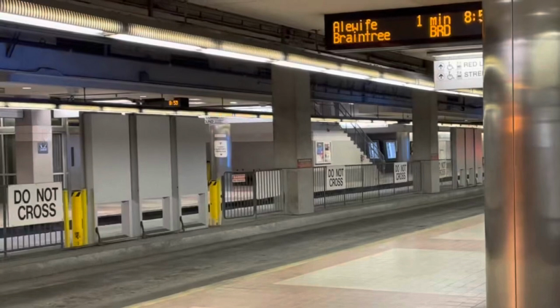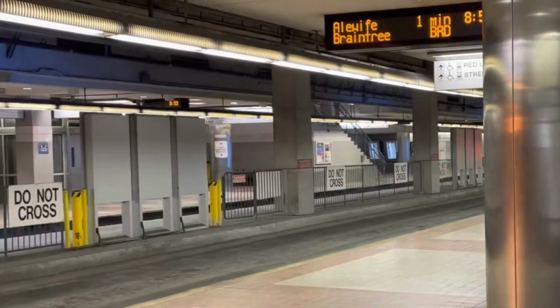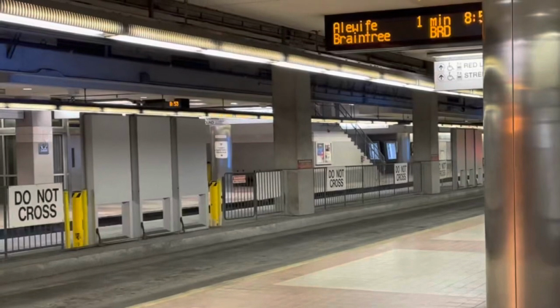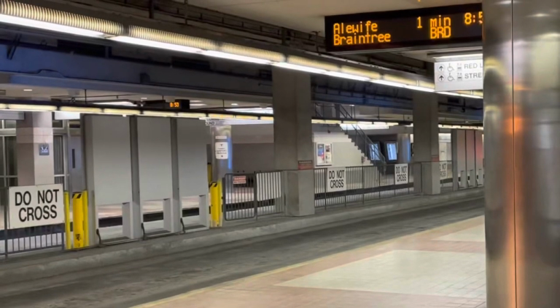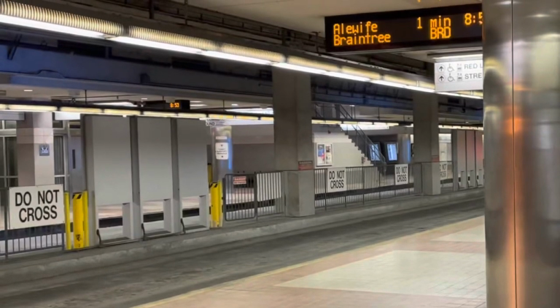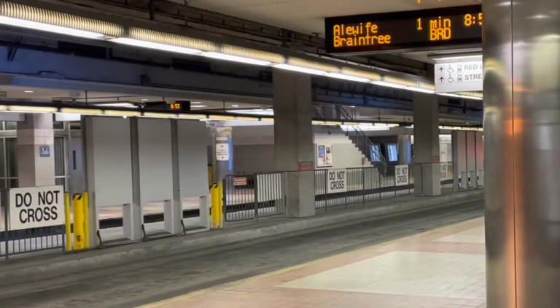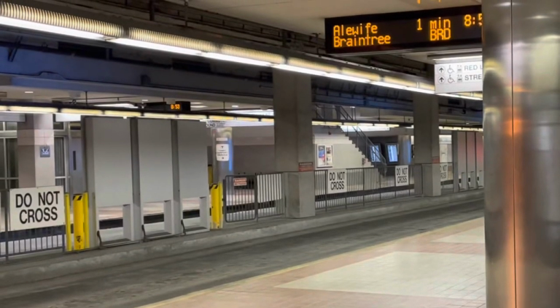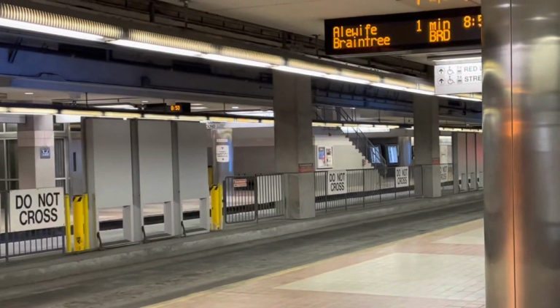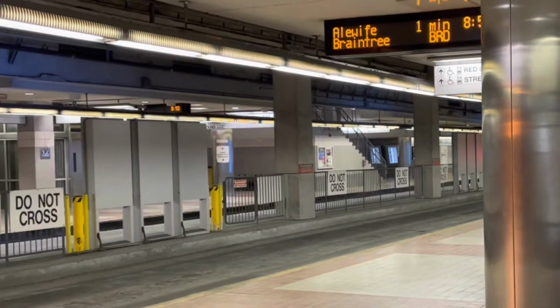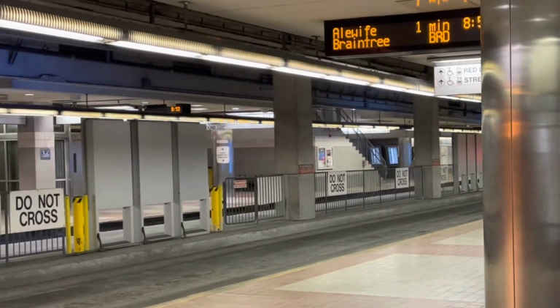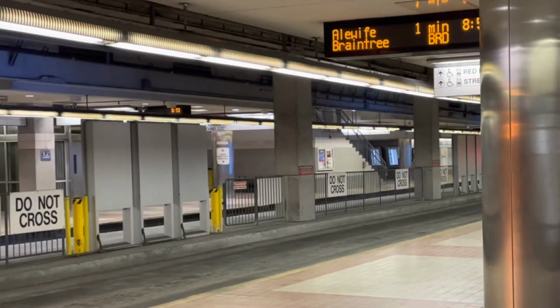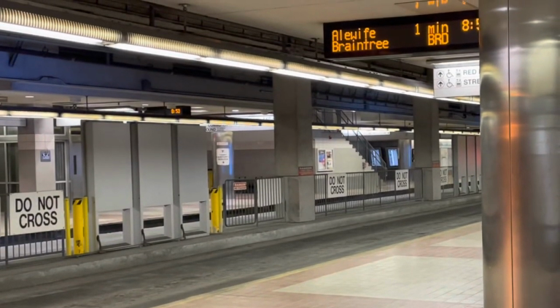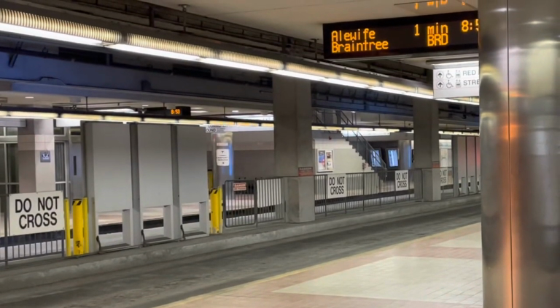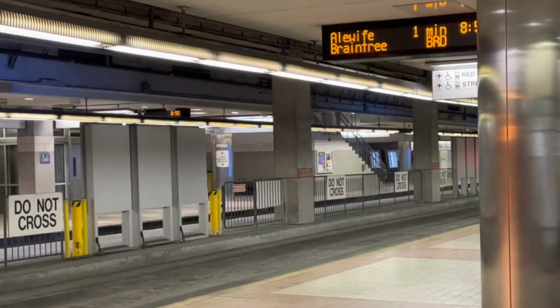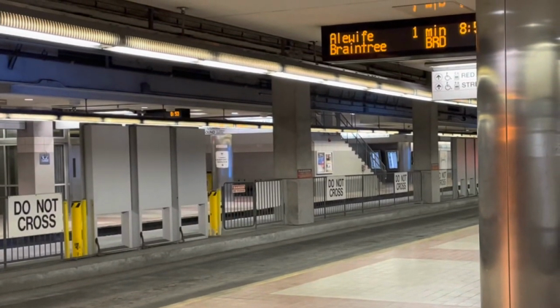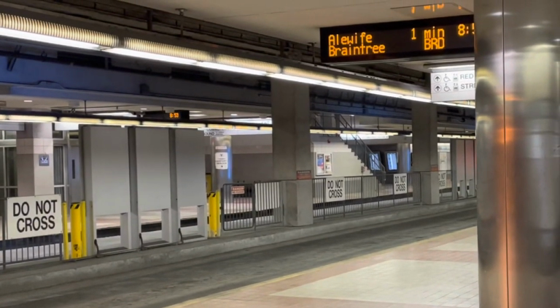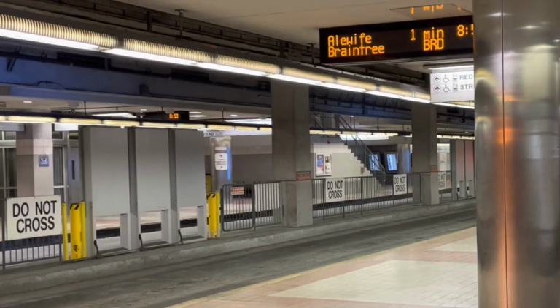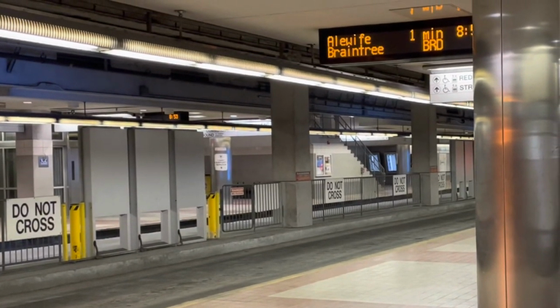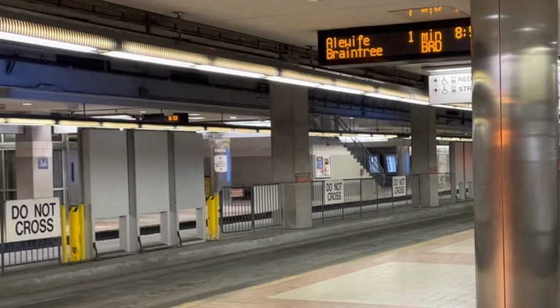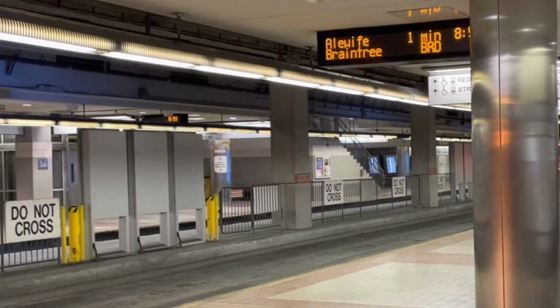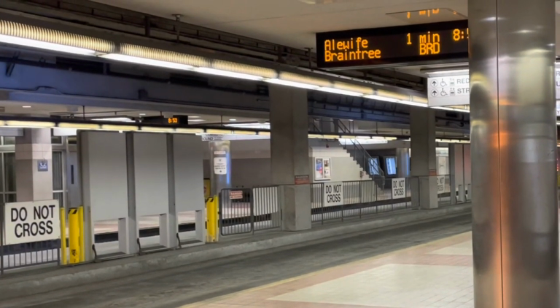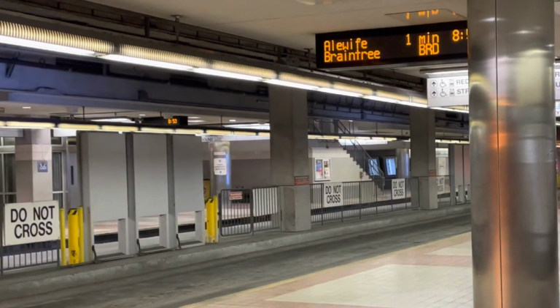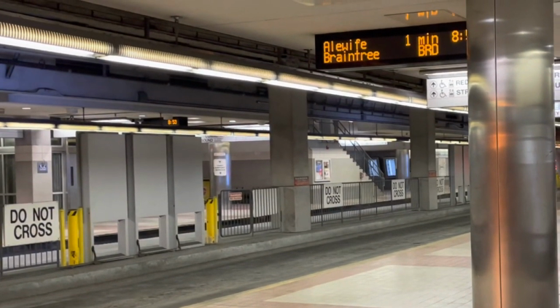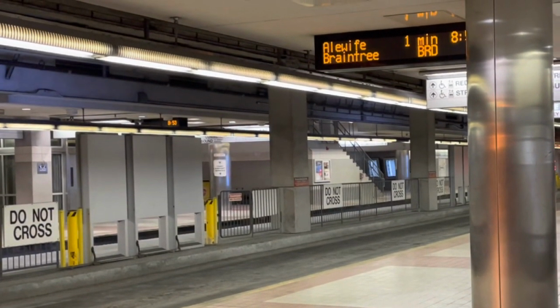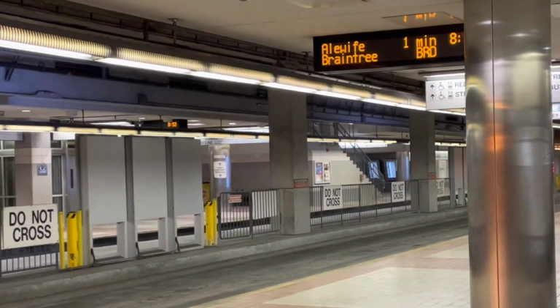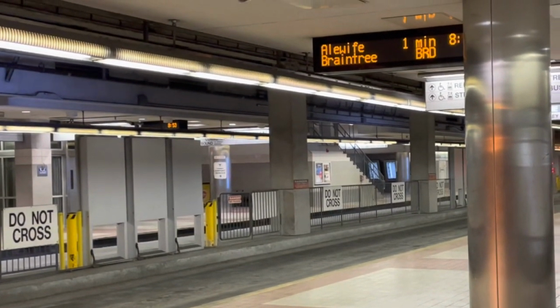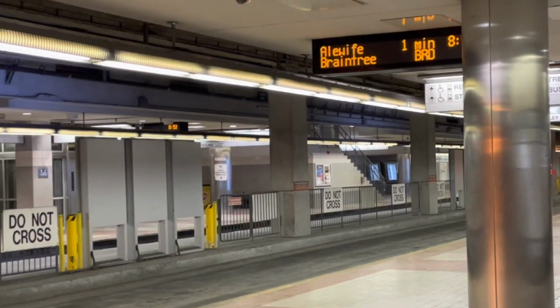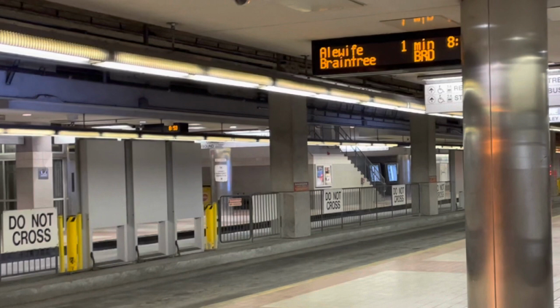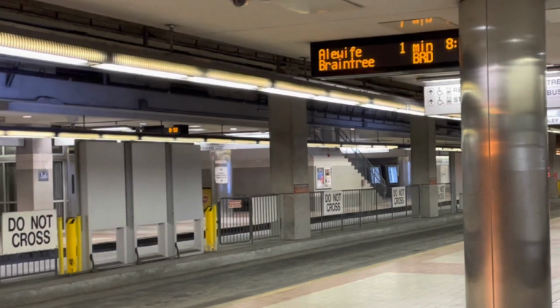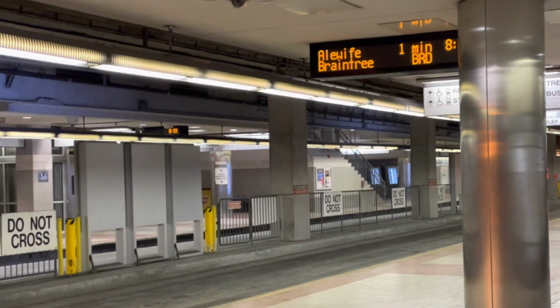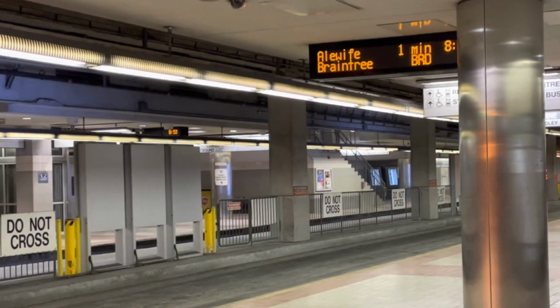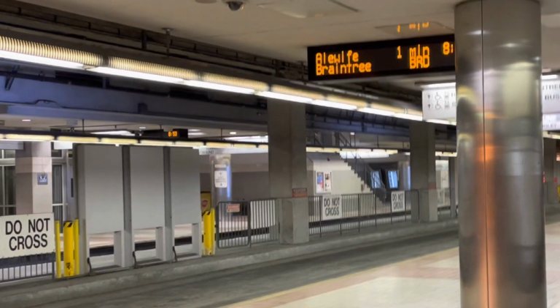An underground platform, overhead electric wires, but where are the train tracks?